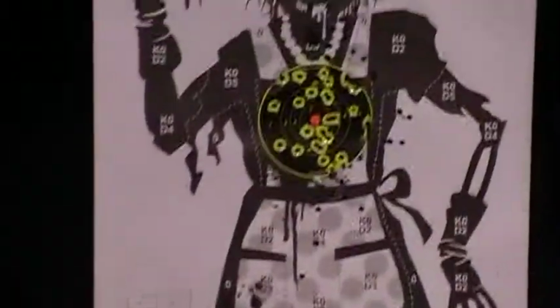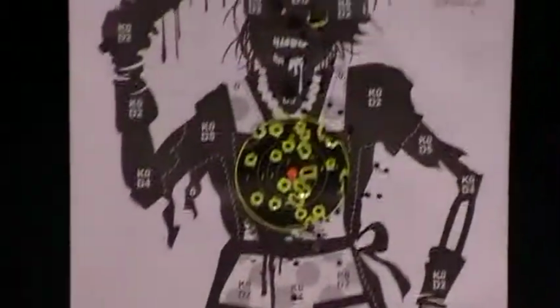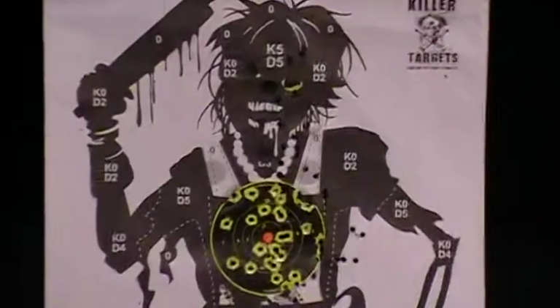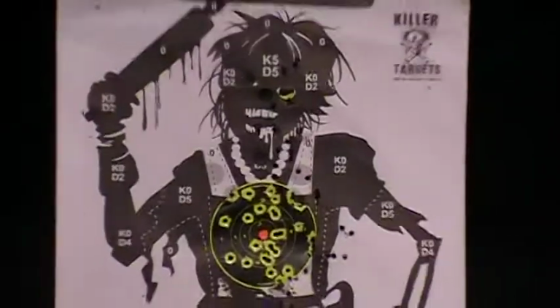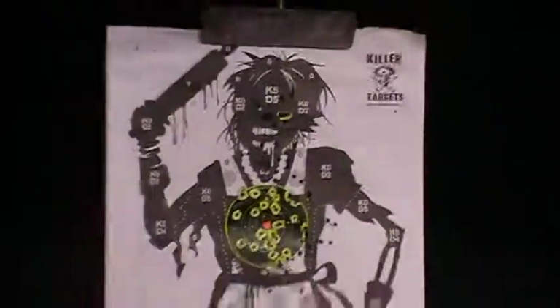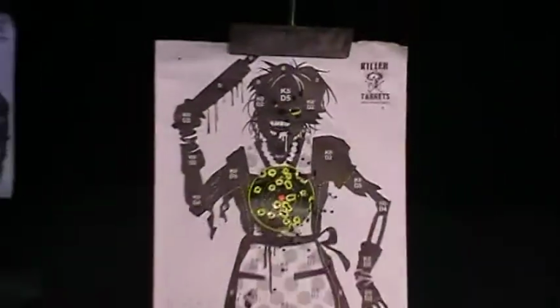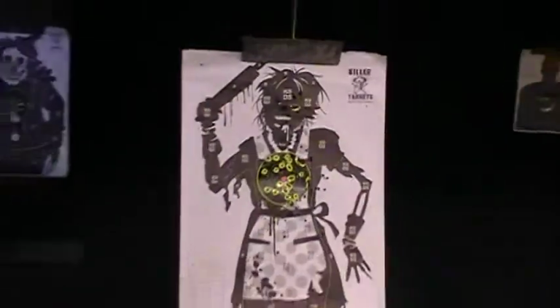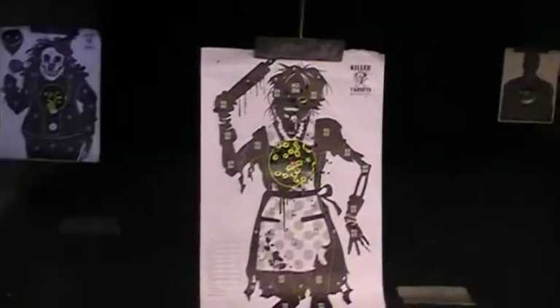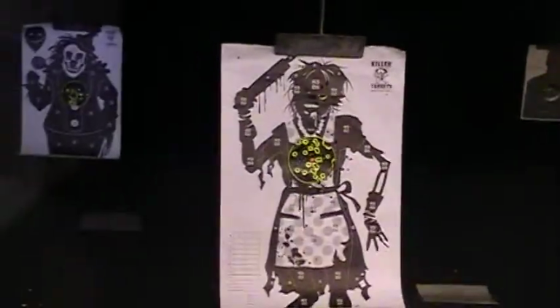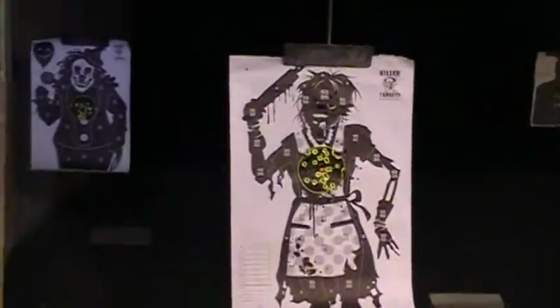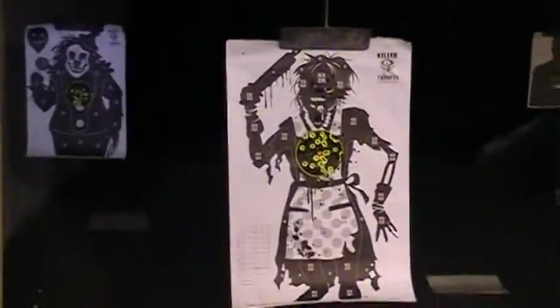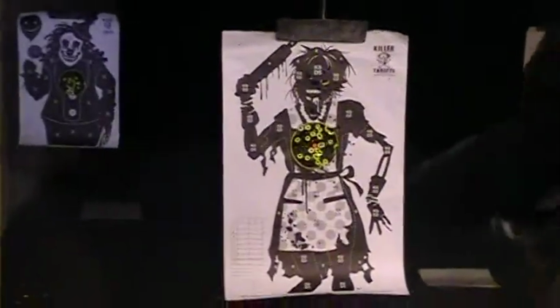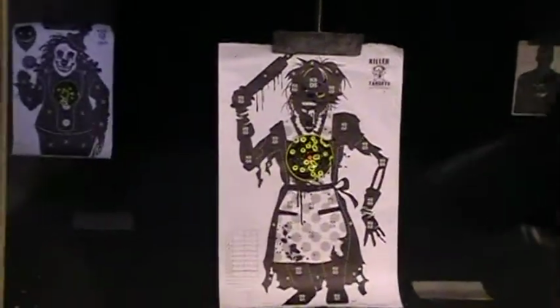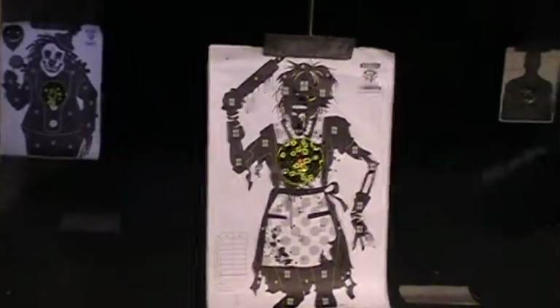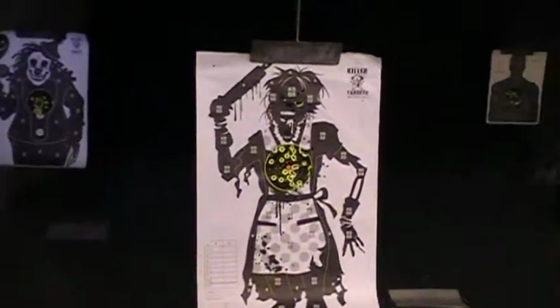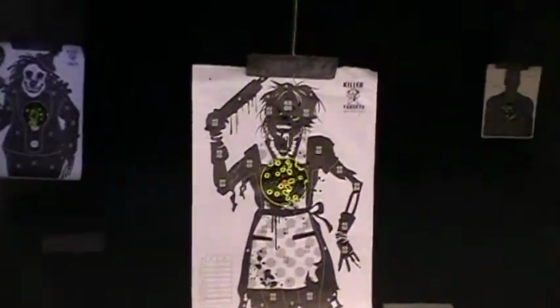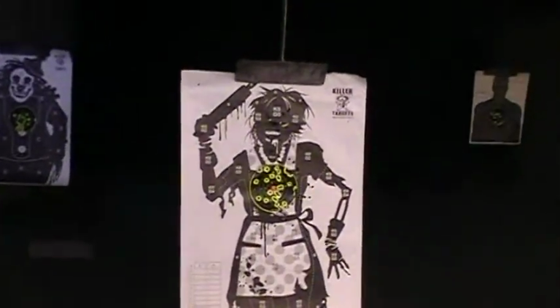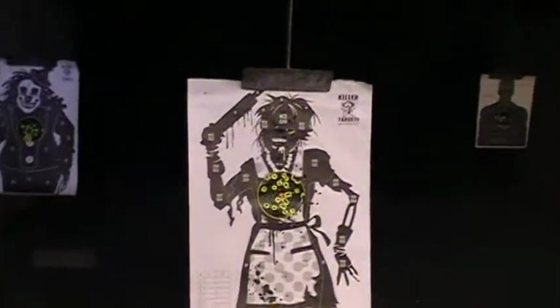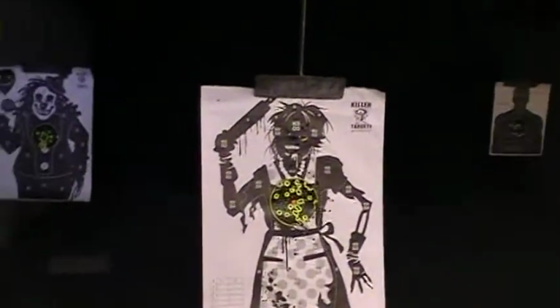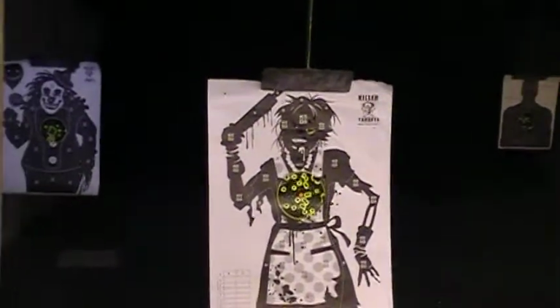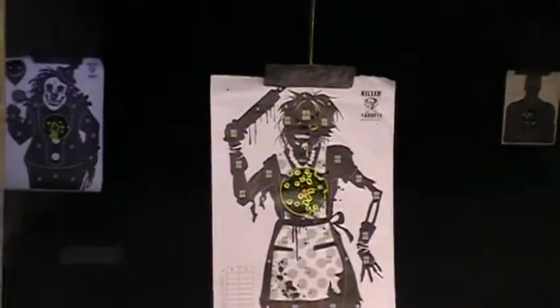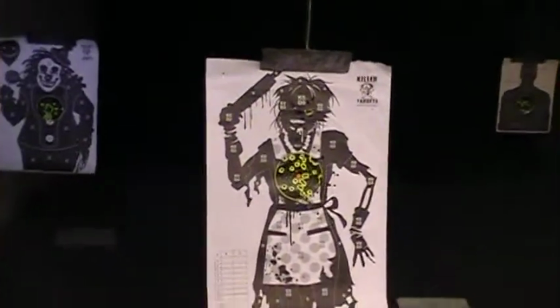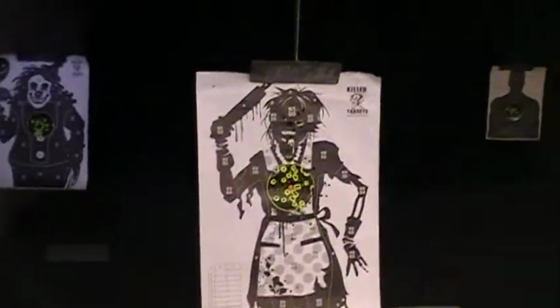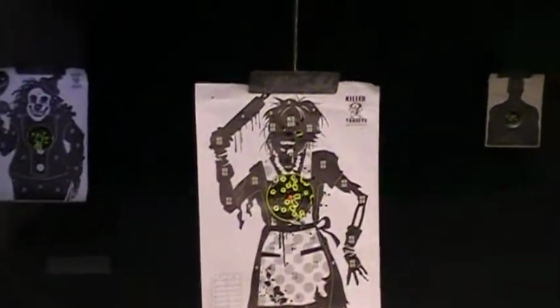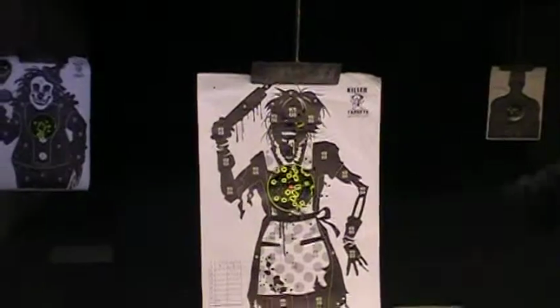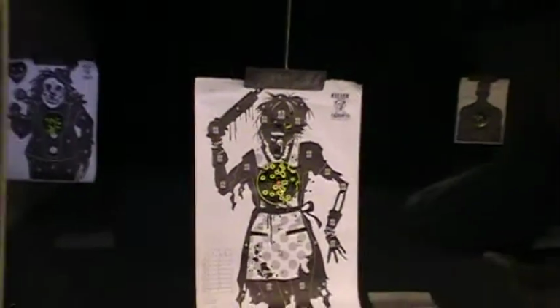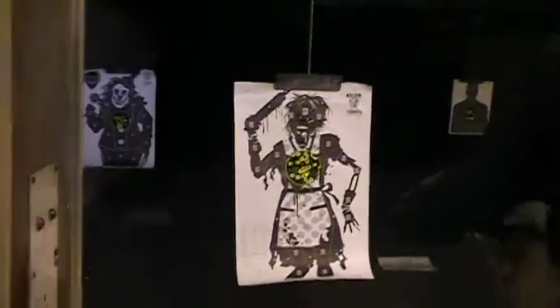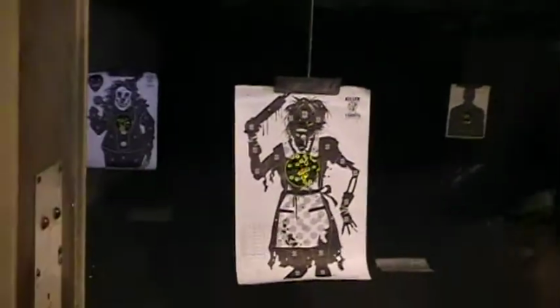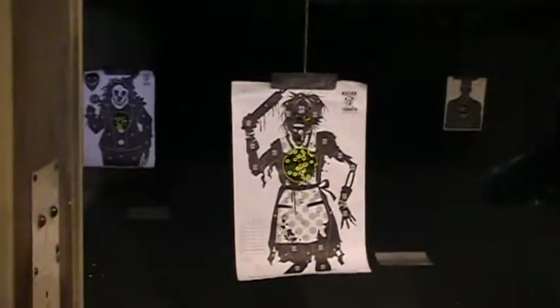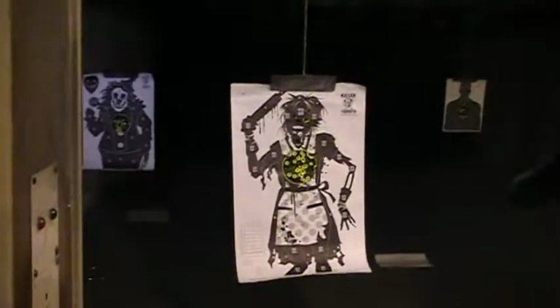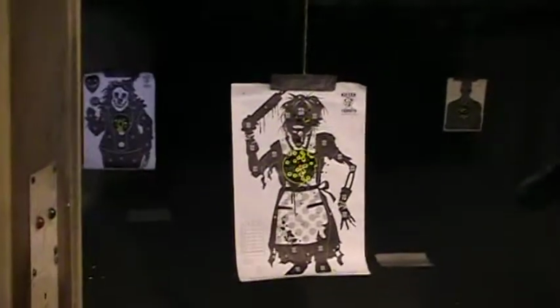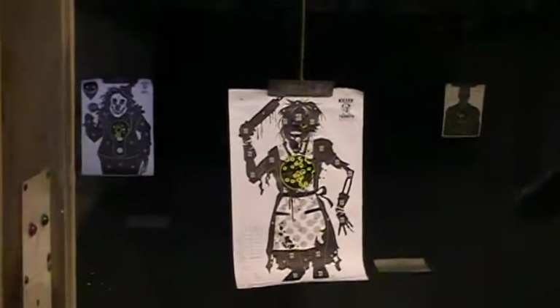These are great targets — gets everybody's attention at the range. Made by Killer Targets, which is copyrighted, so no copying.